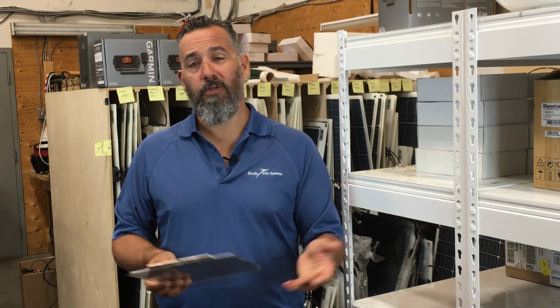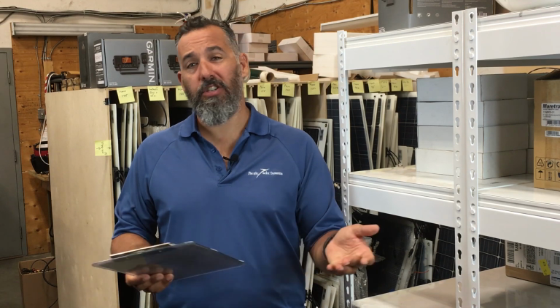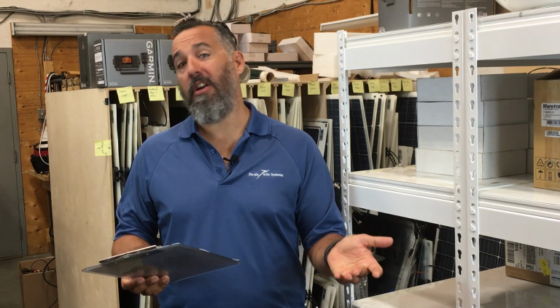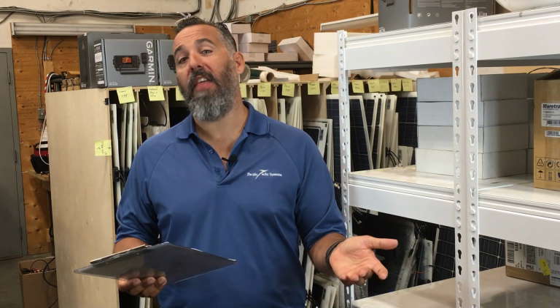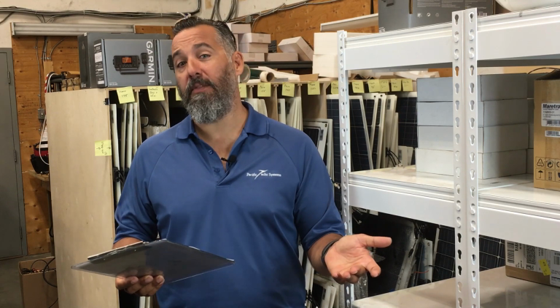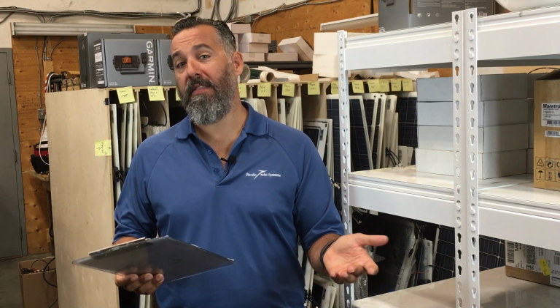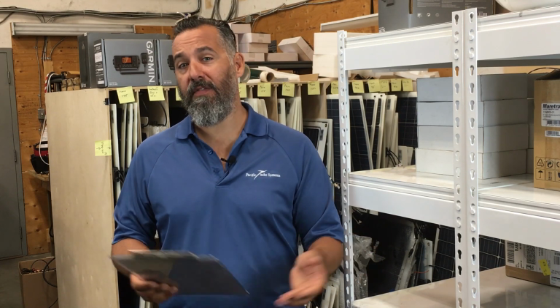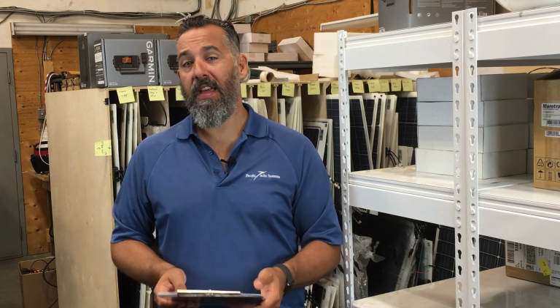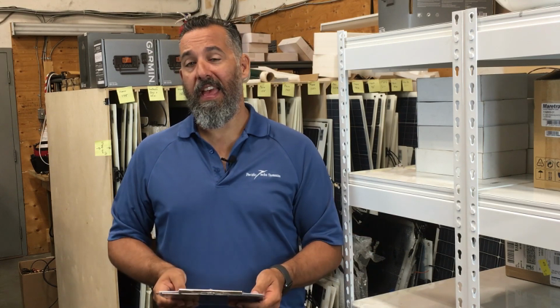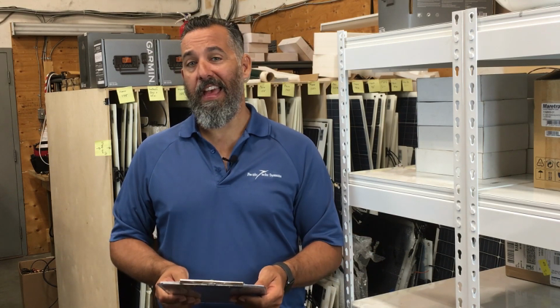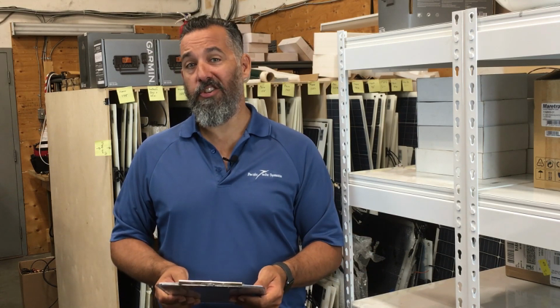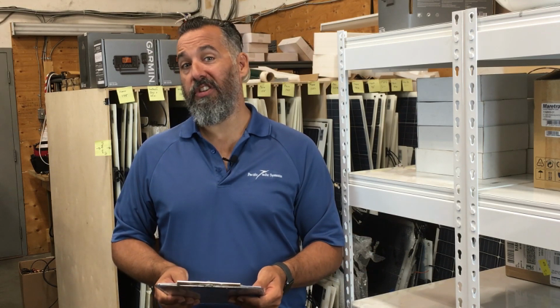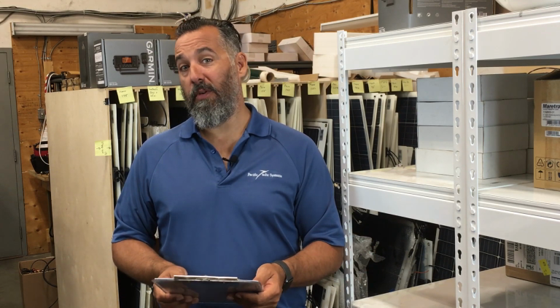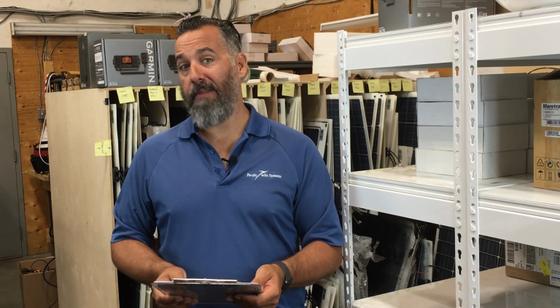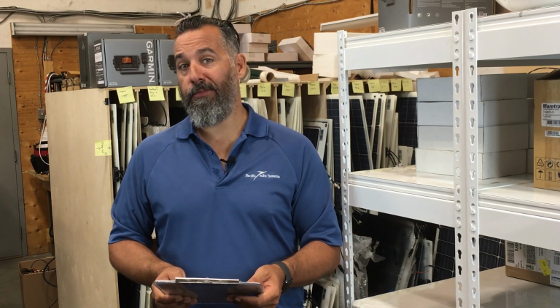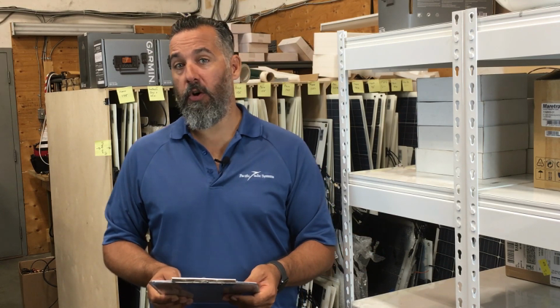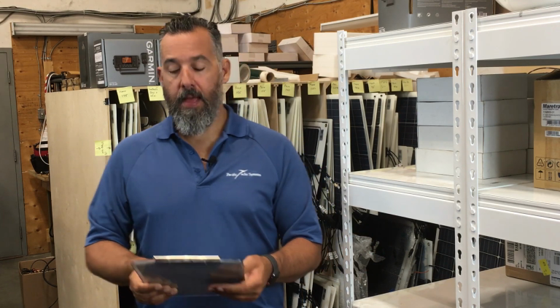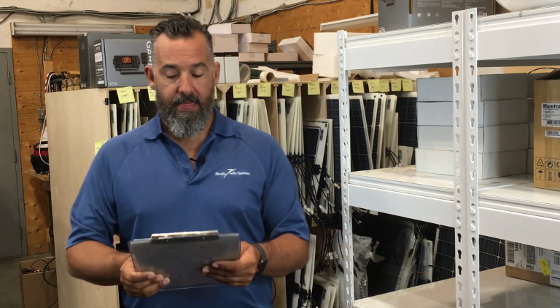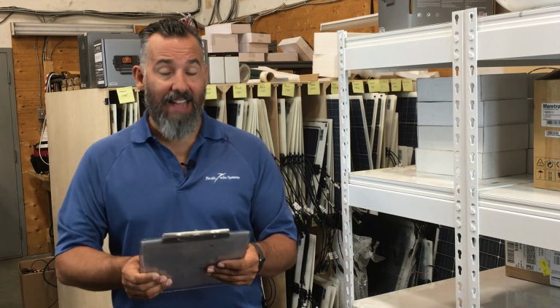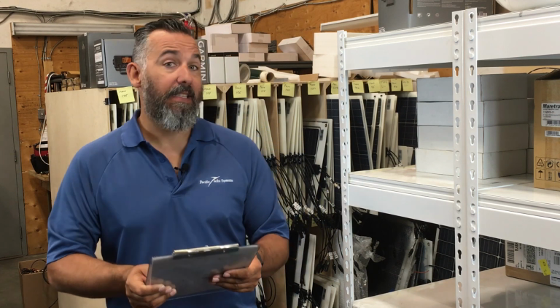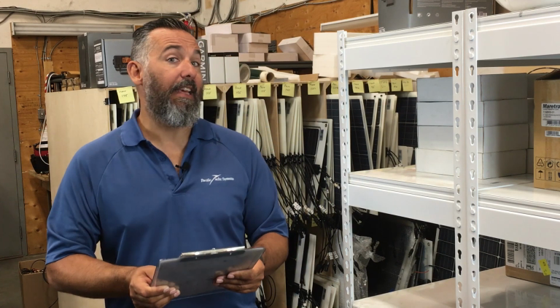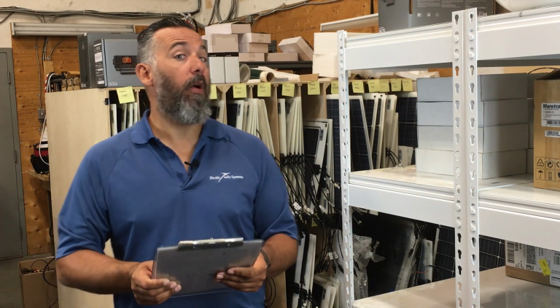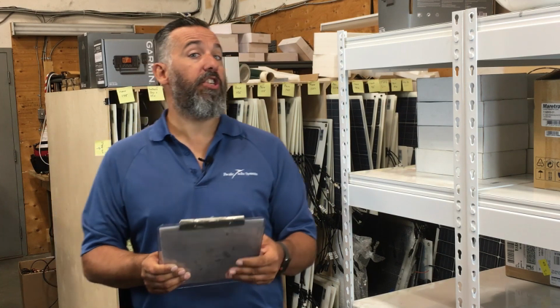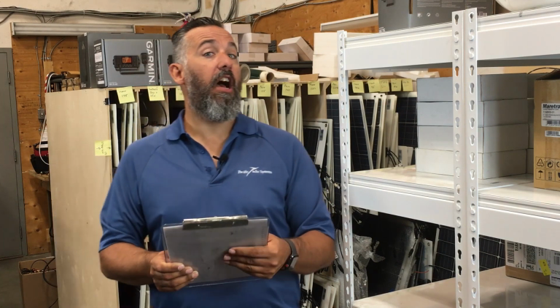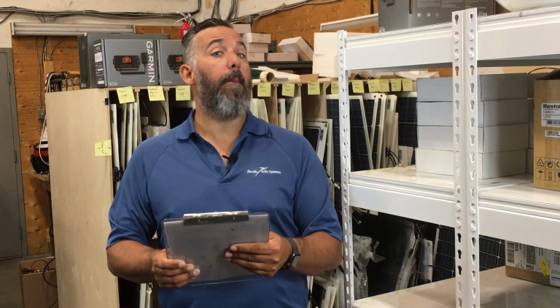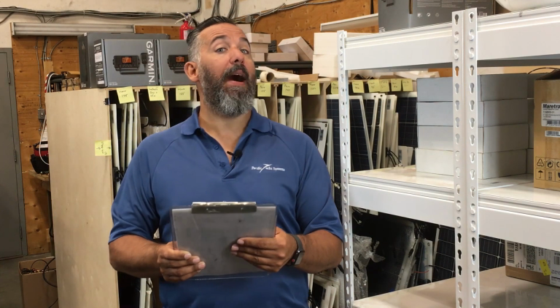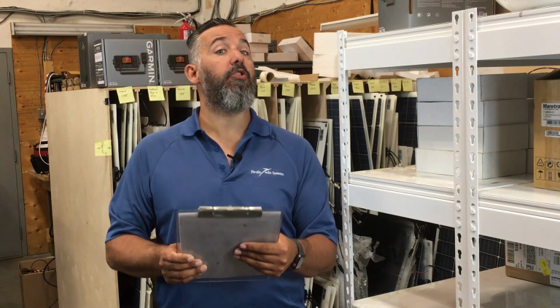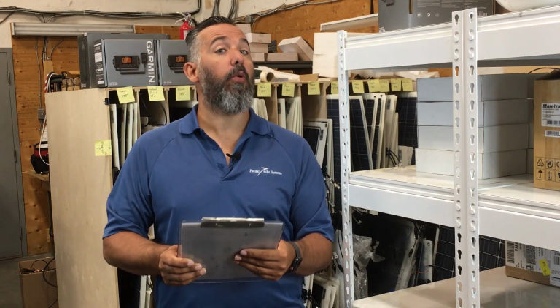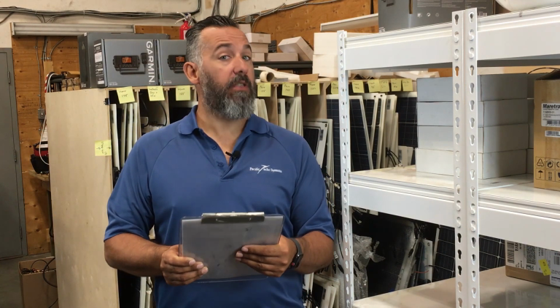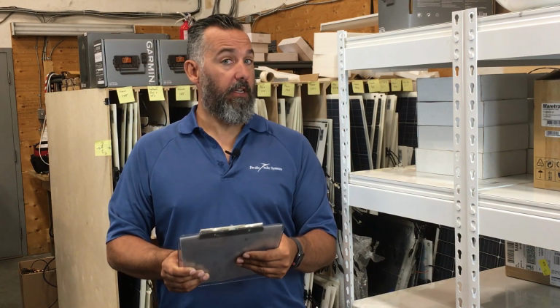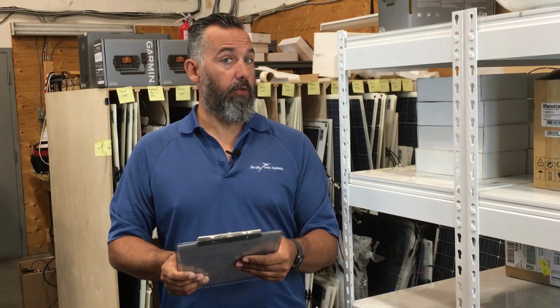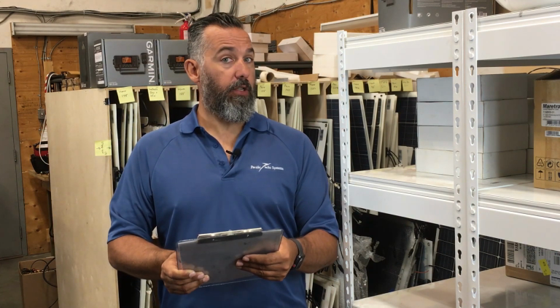Those switches aren't all that expensive, and you should deal with that. So that's the question about source selector switches.